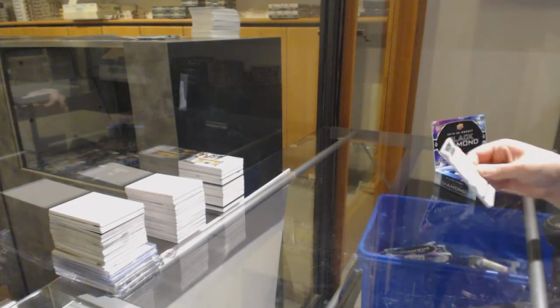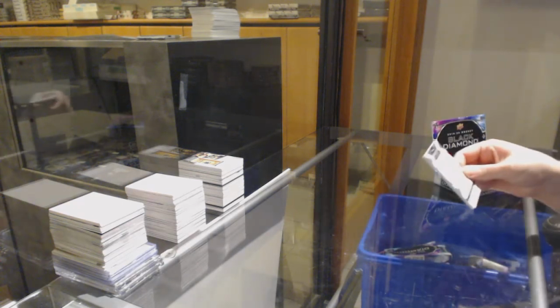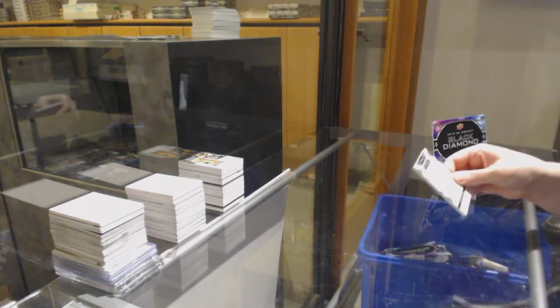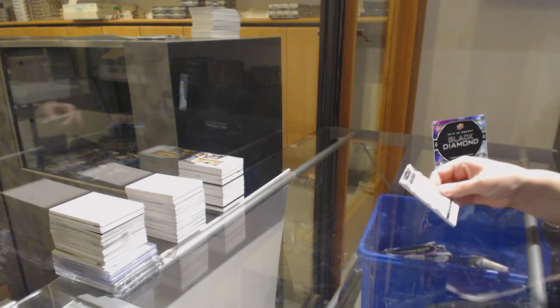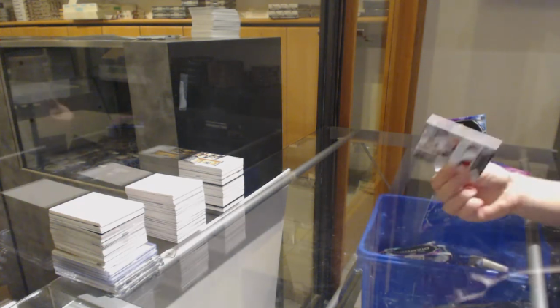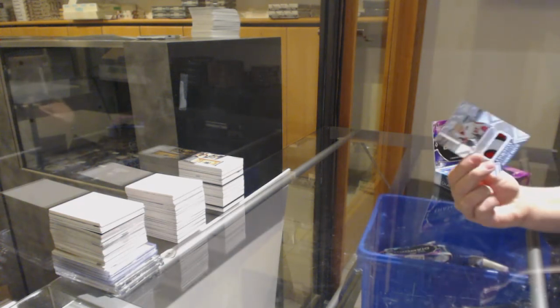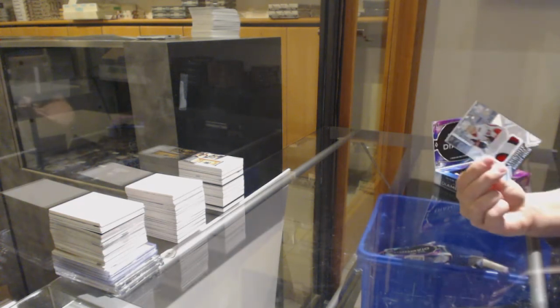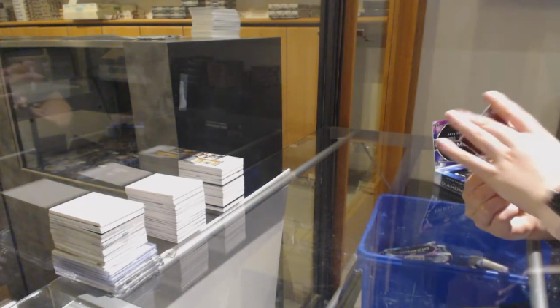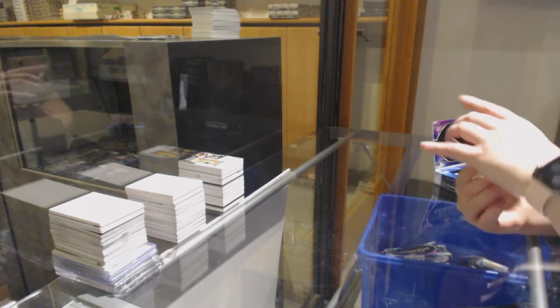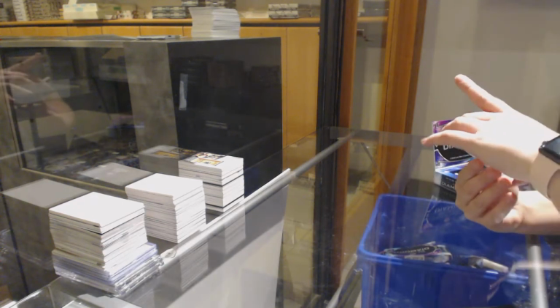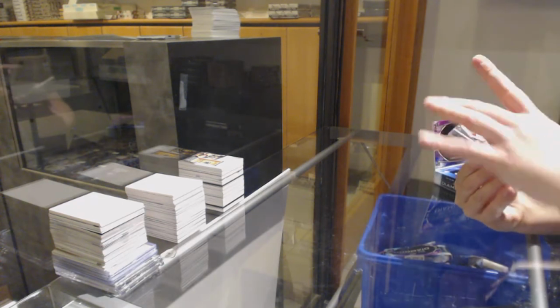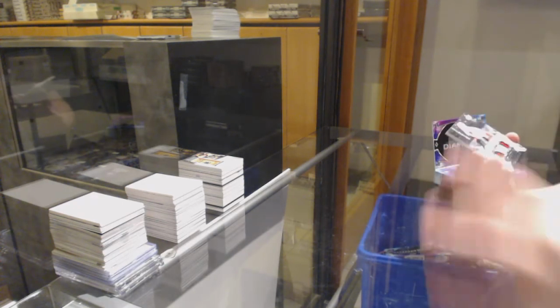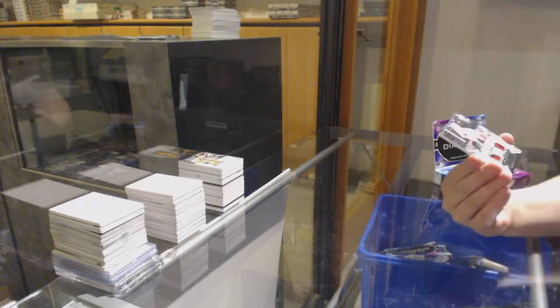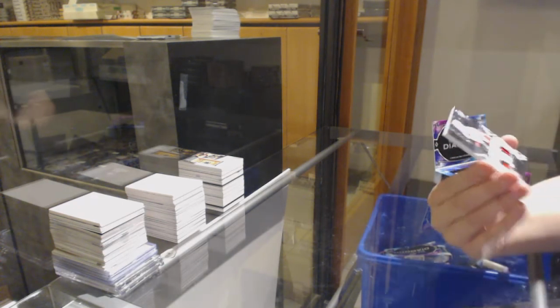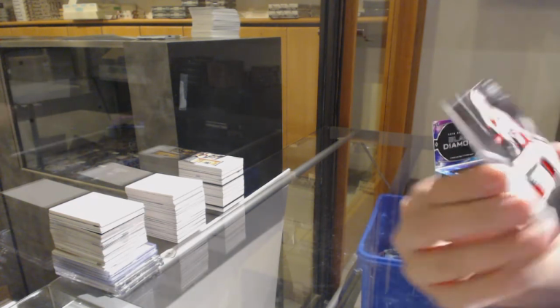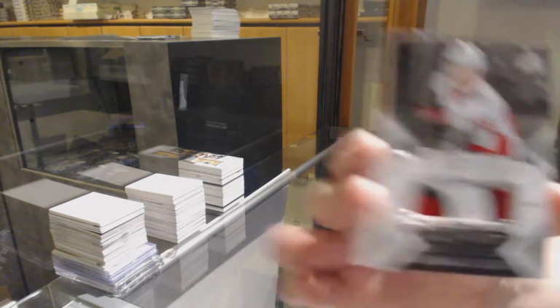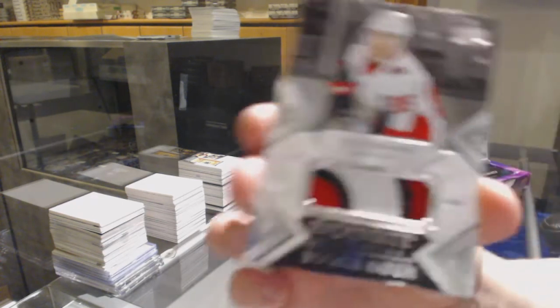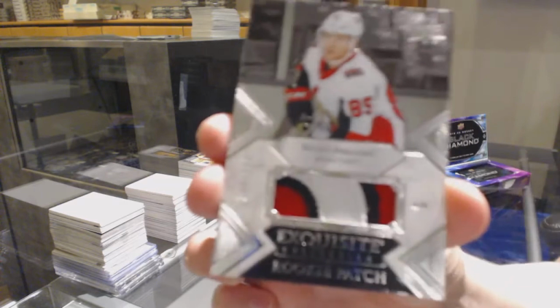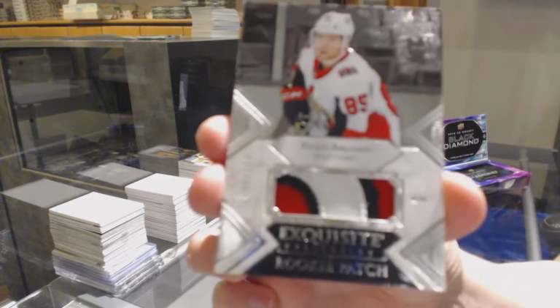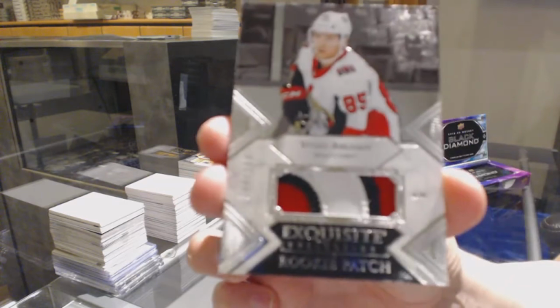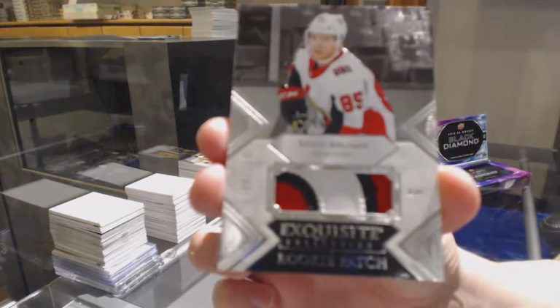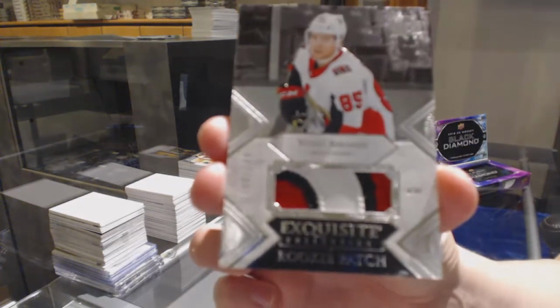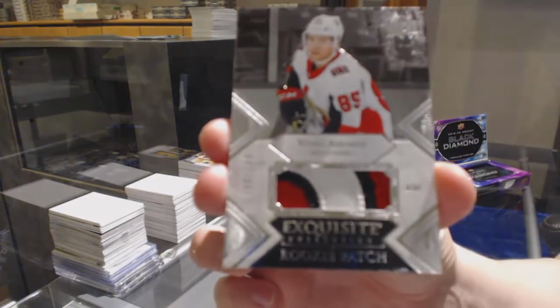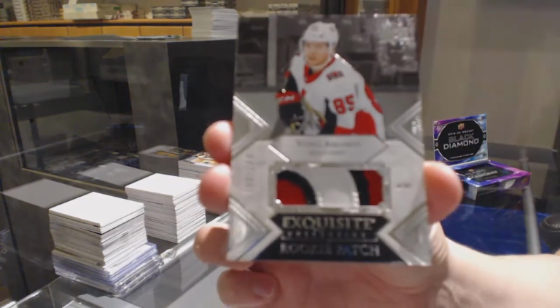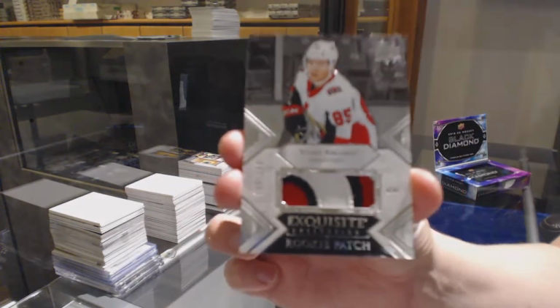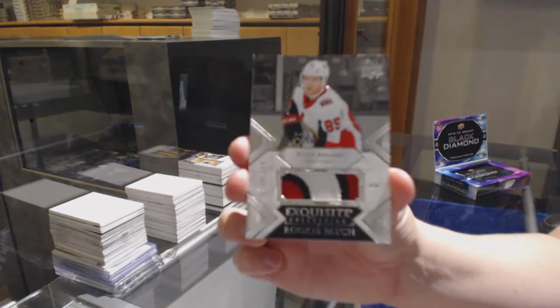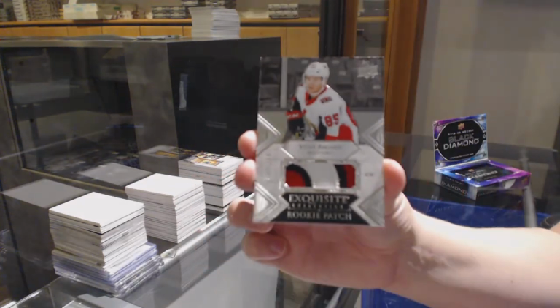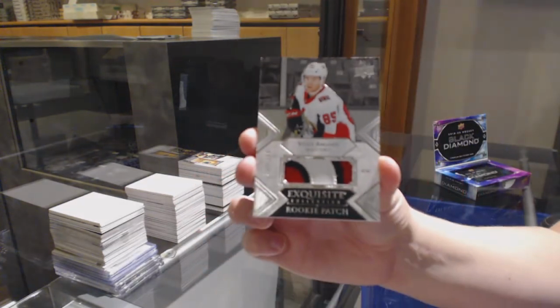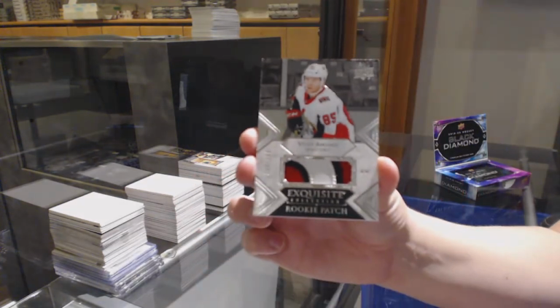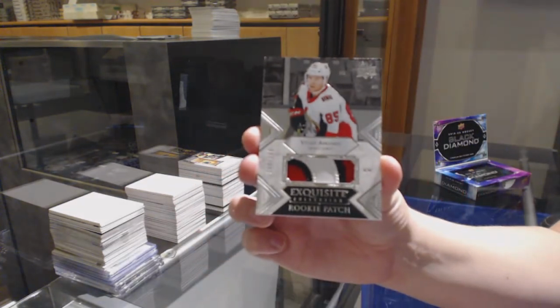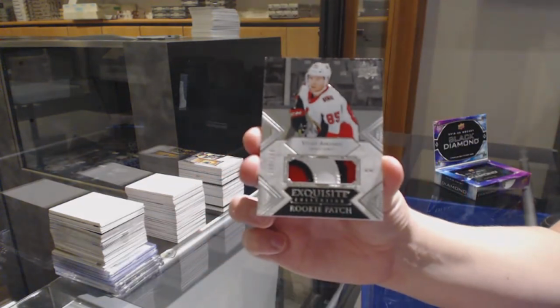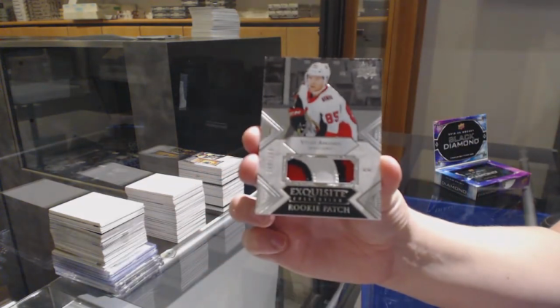We've got an Exquisite Rookie Patch number 299 for Ottawa, Vitaly Abramov.